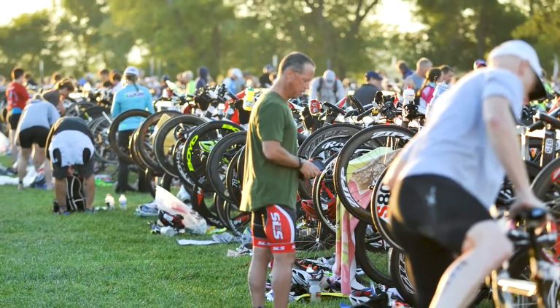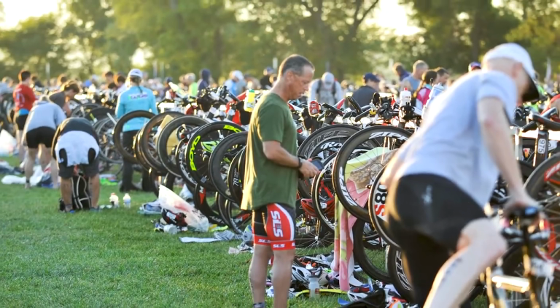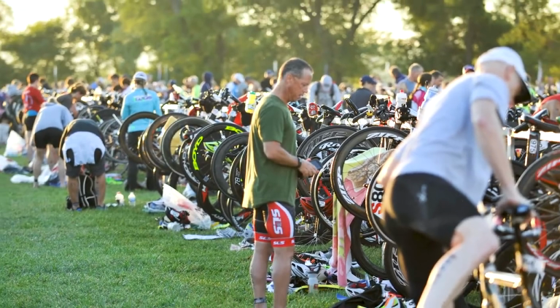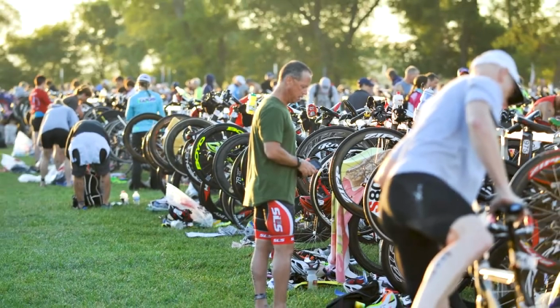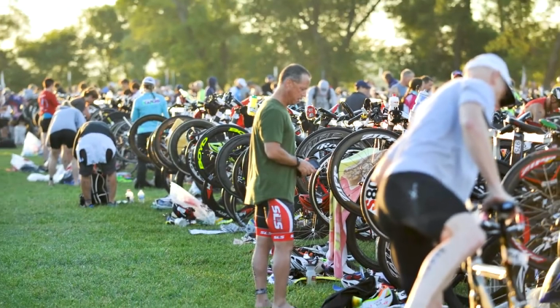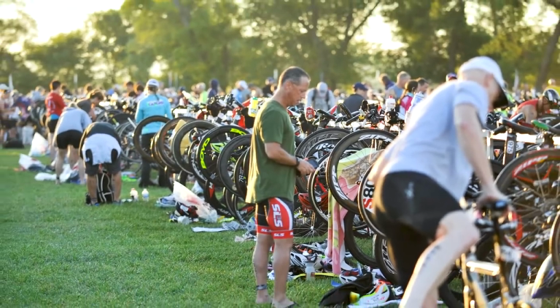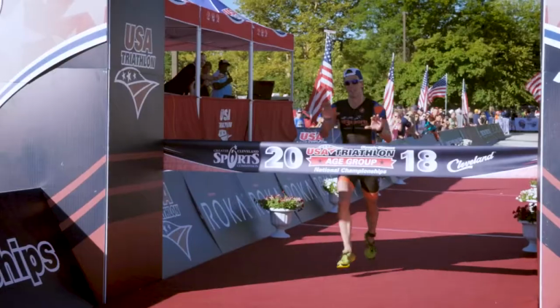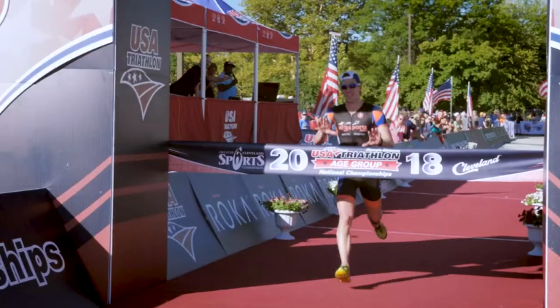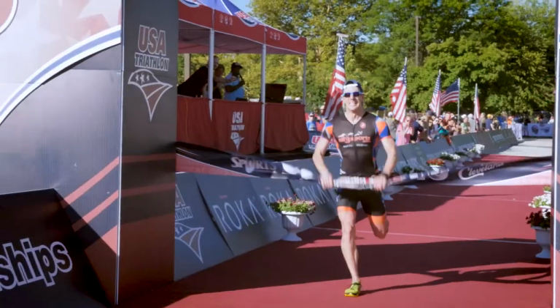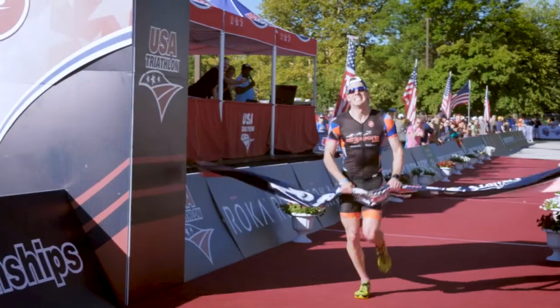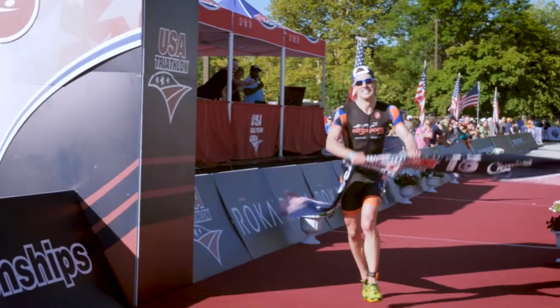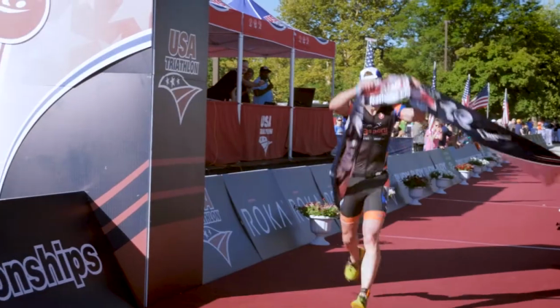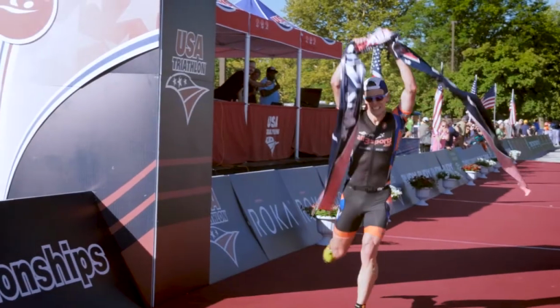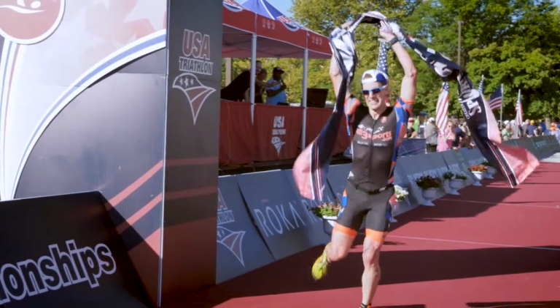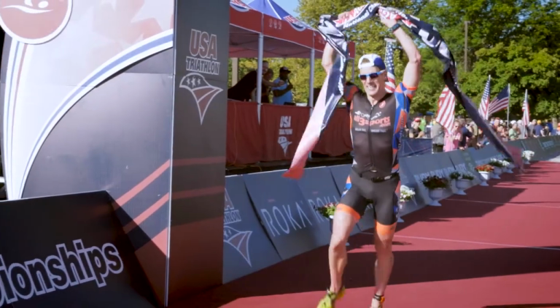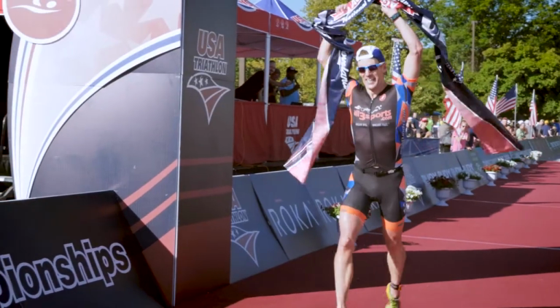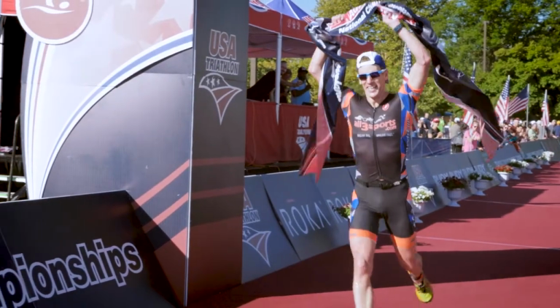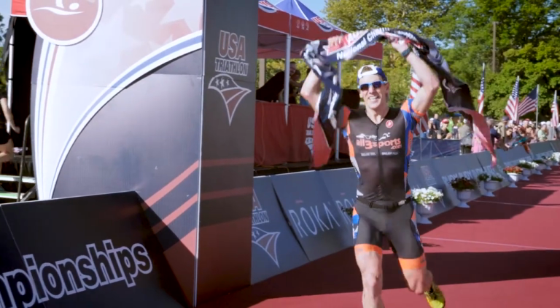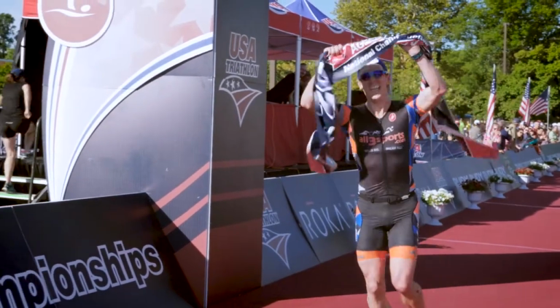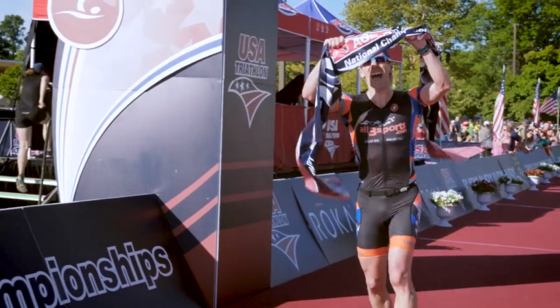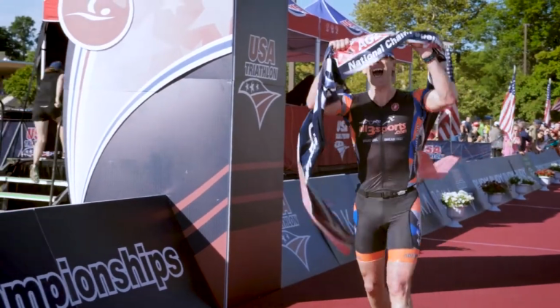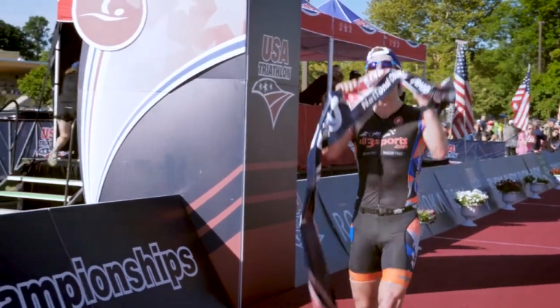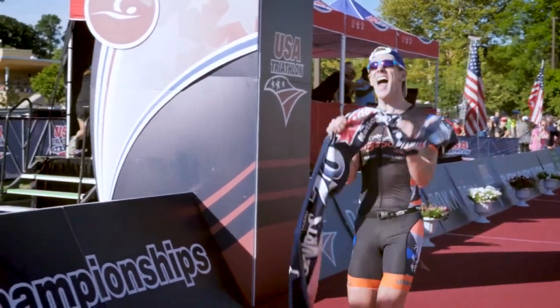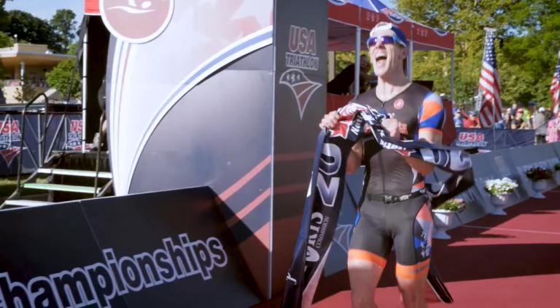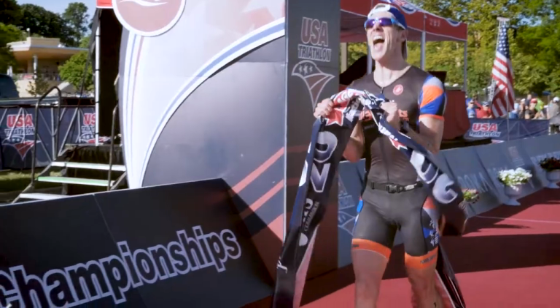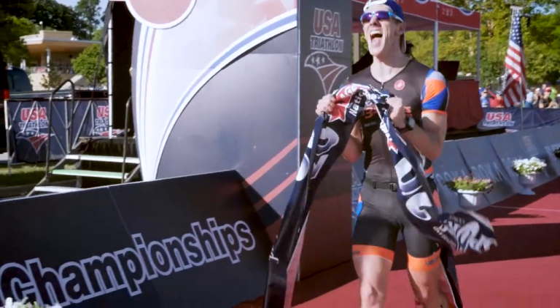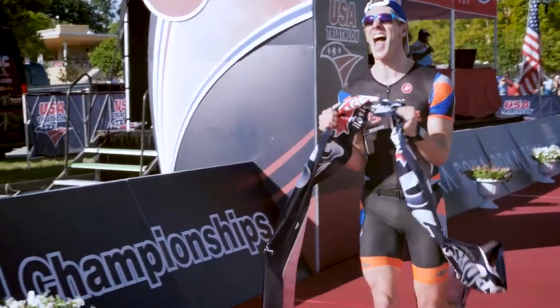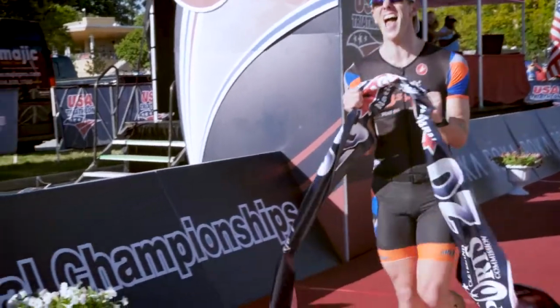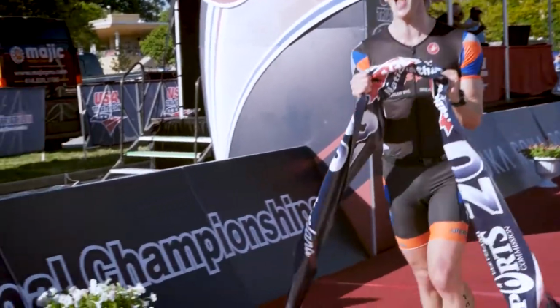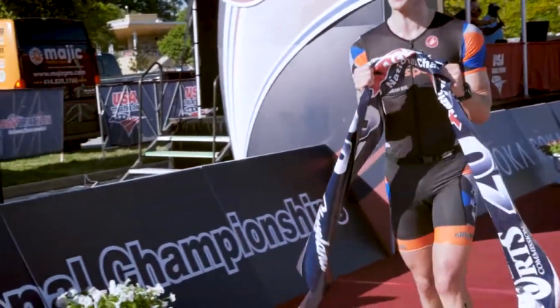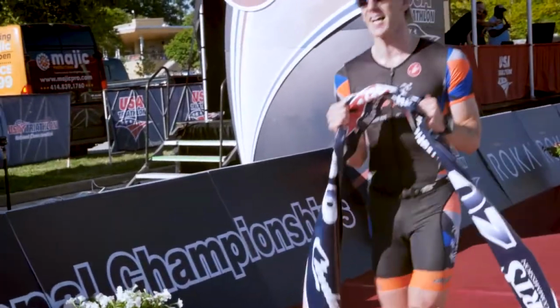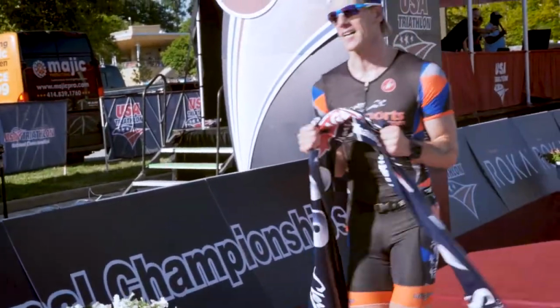Once you've racked your bike and slipped on your race belt and running shoes, it's time to run to the finish line. We'll see you there!